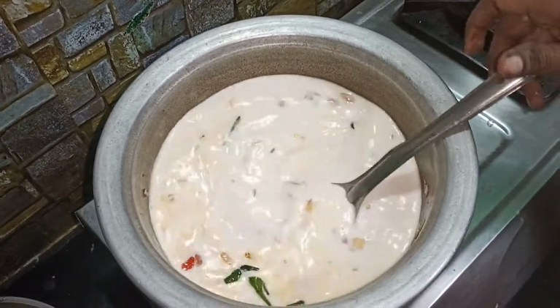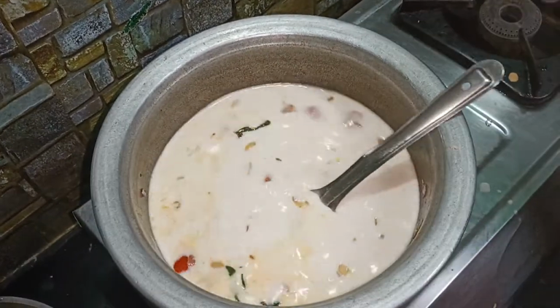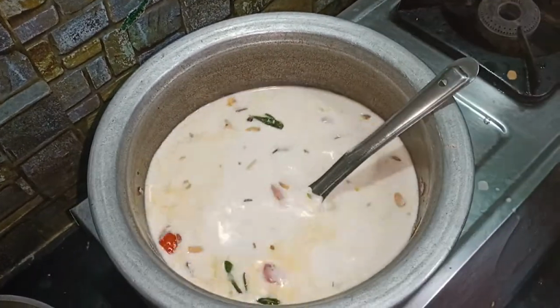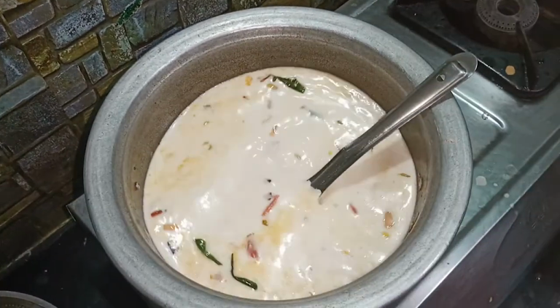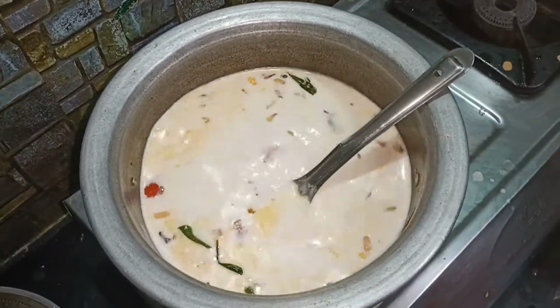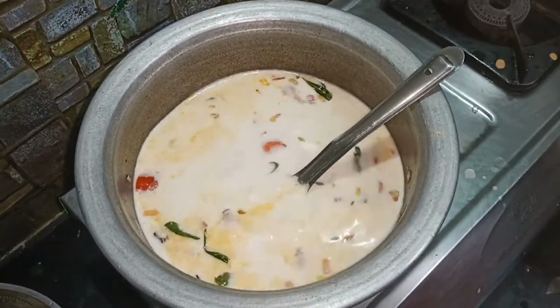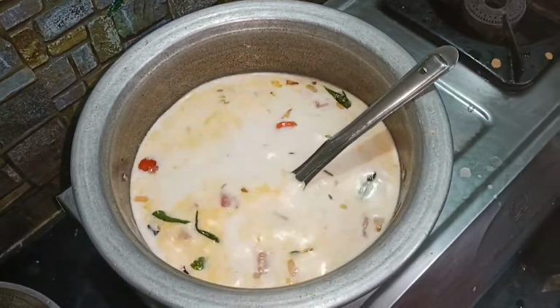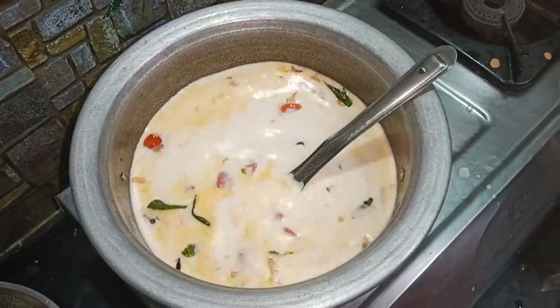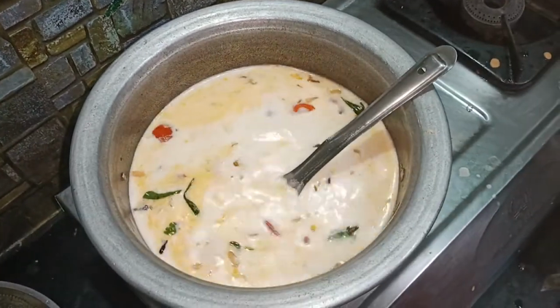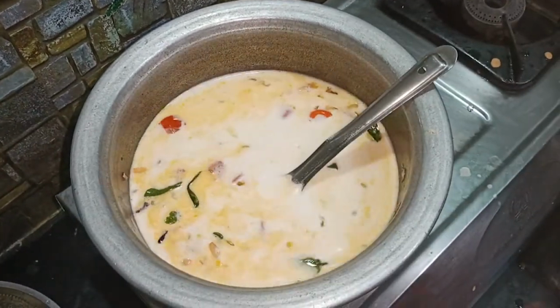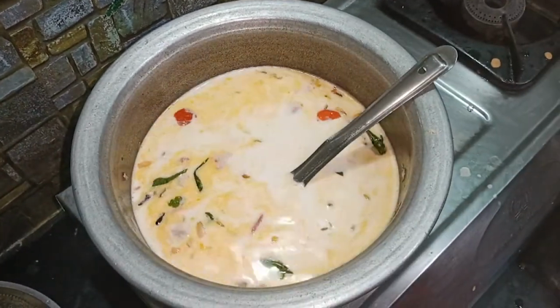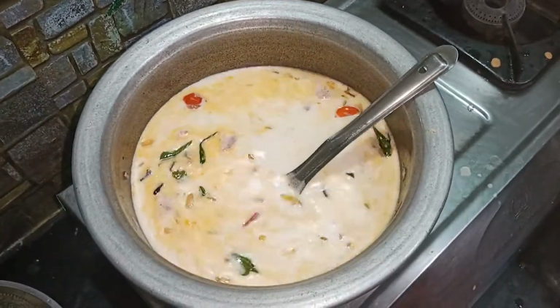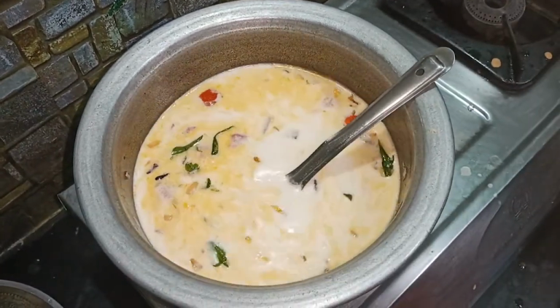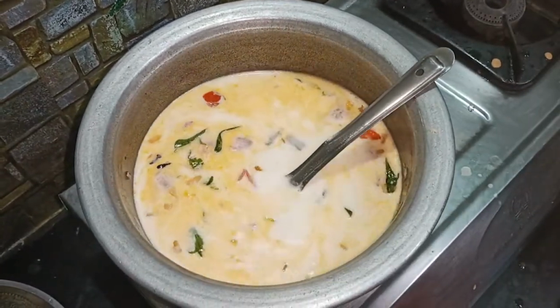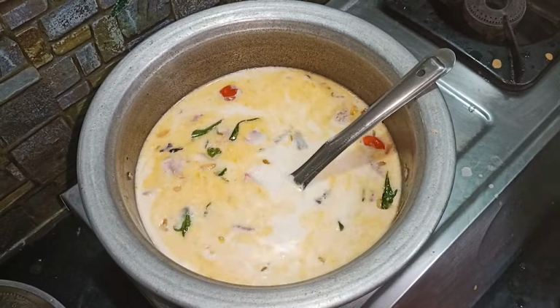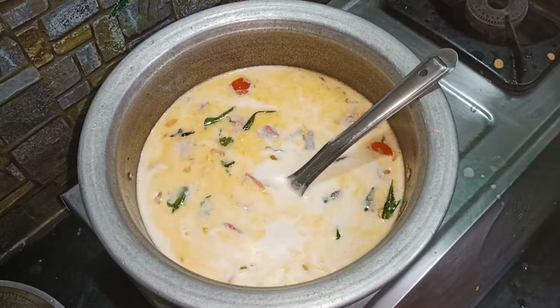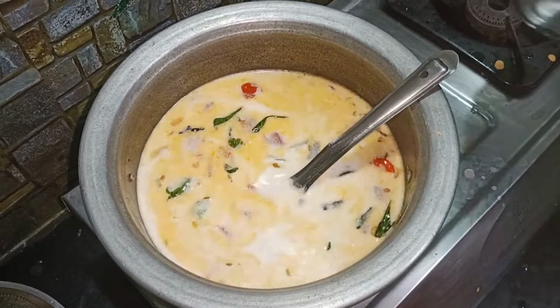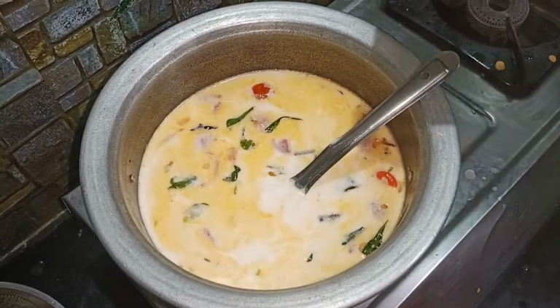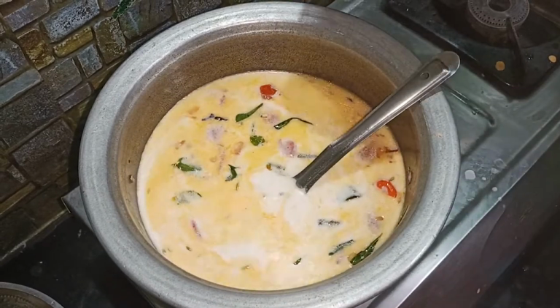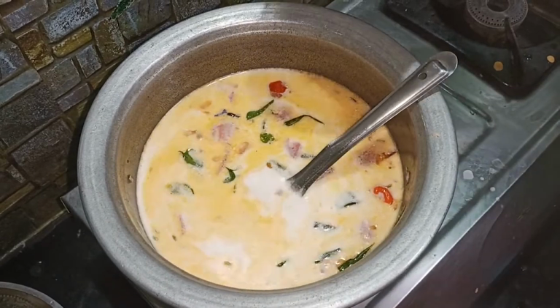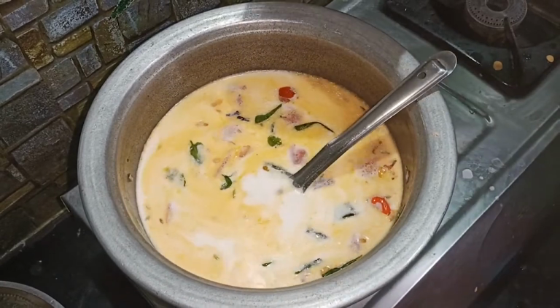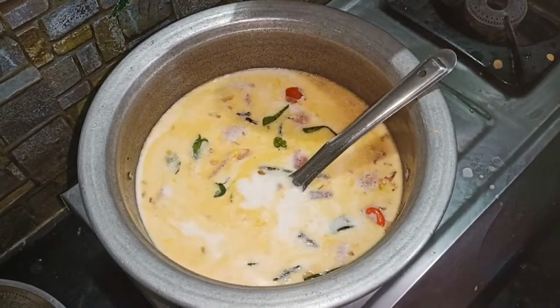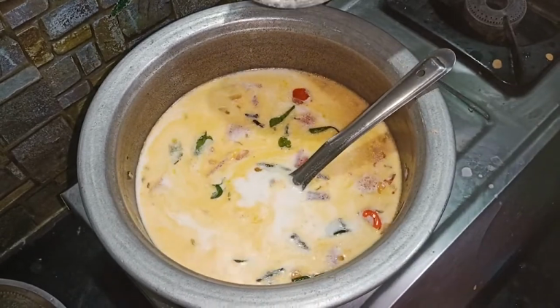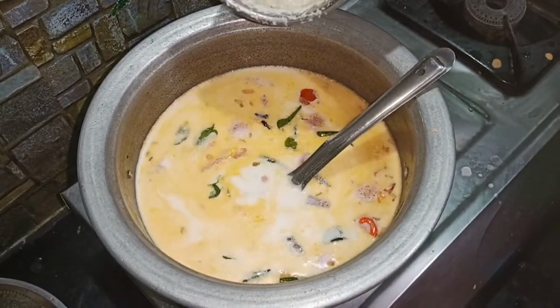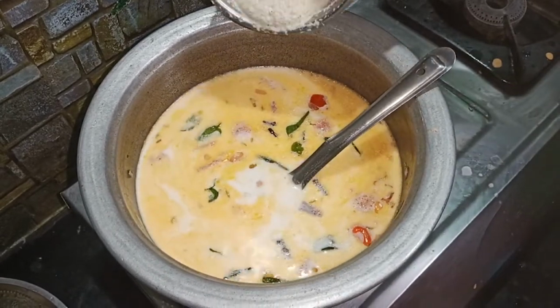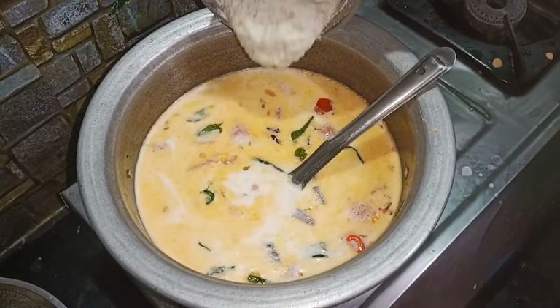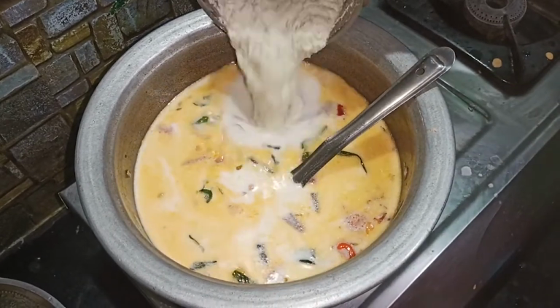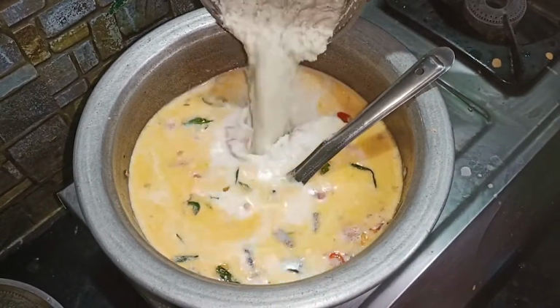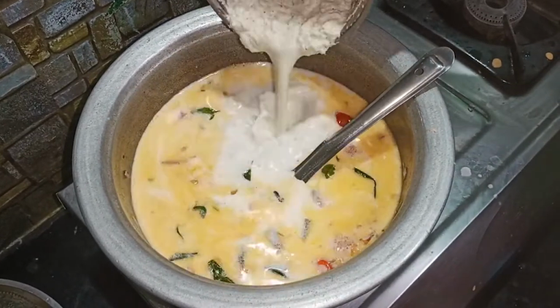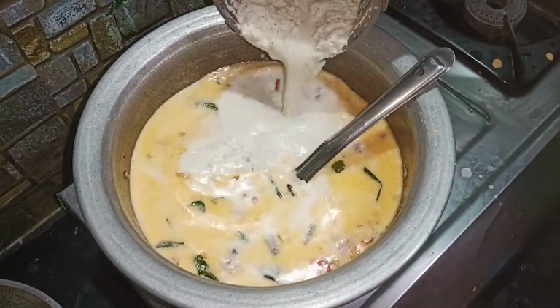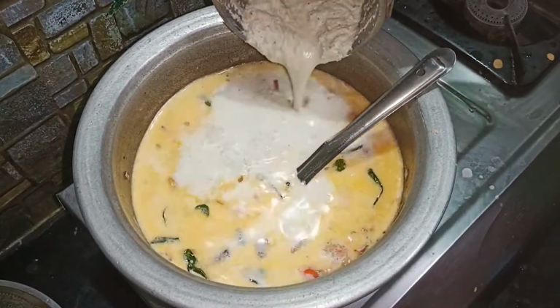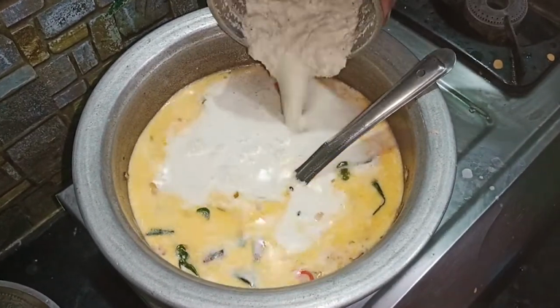We will cook this with our mango. So we will cook it easily and we will cook it as well.